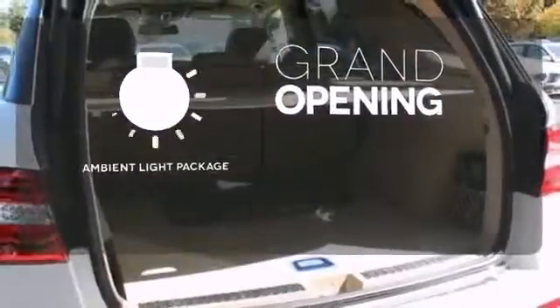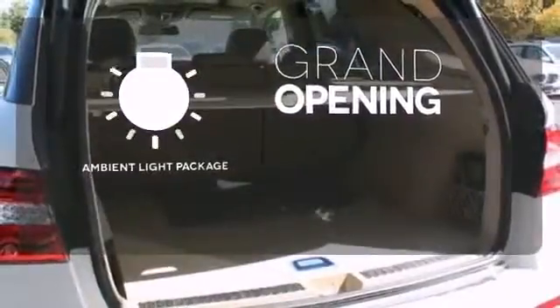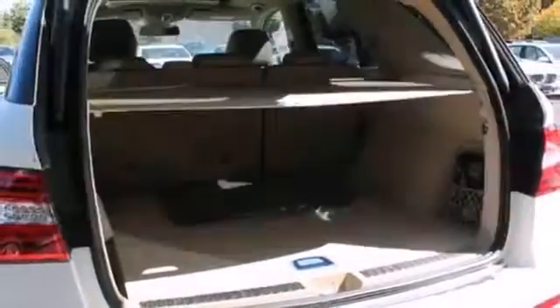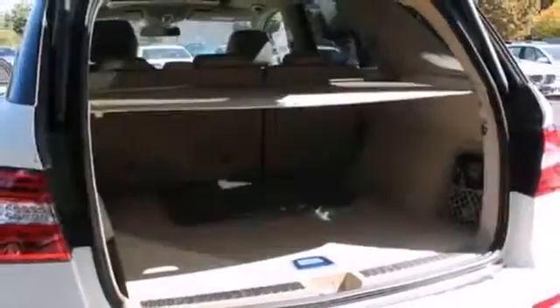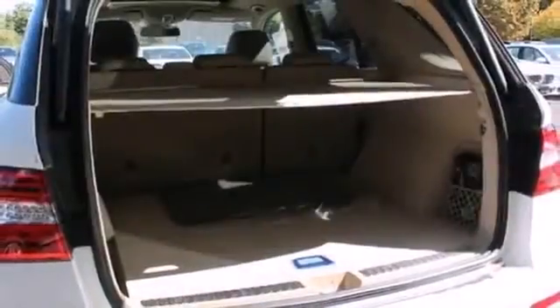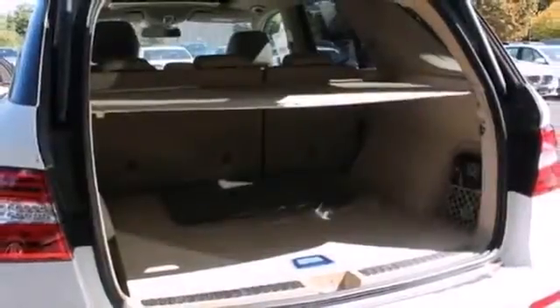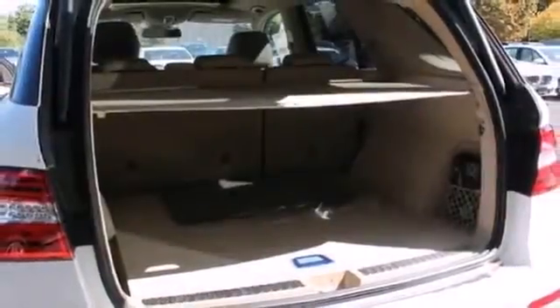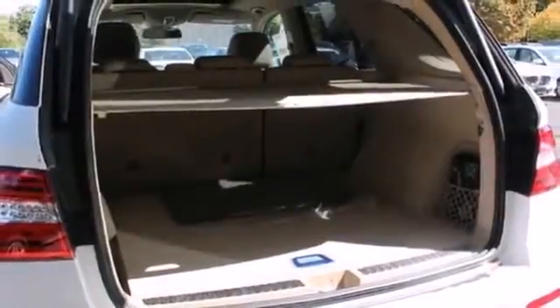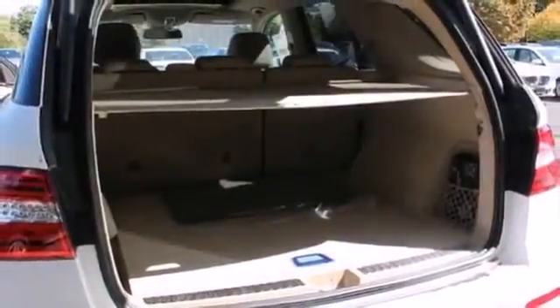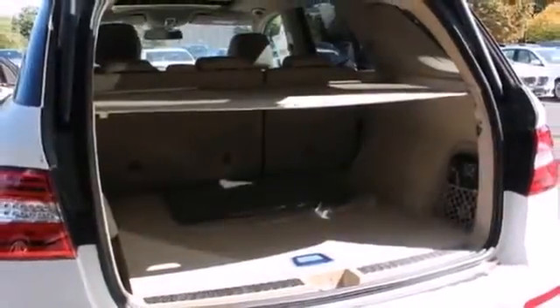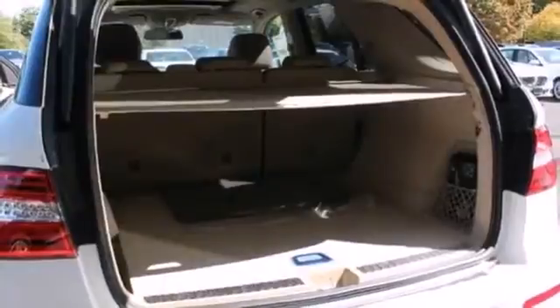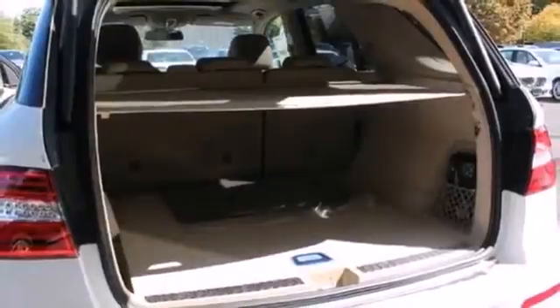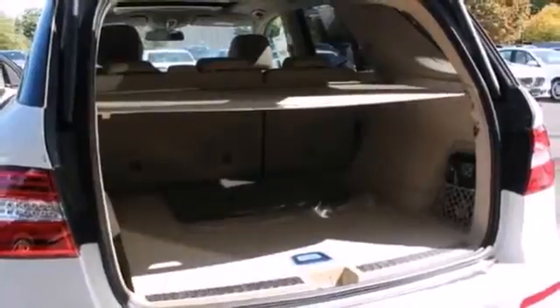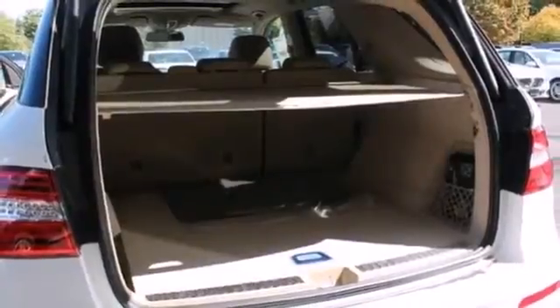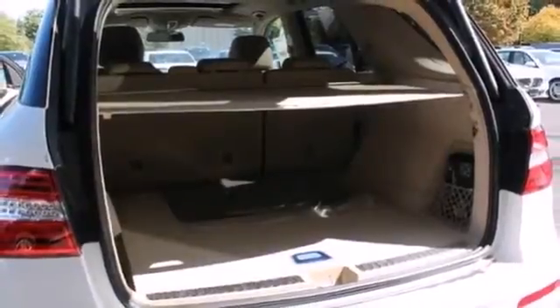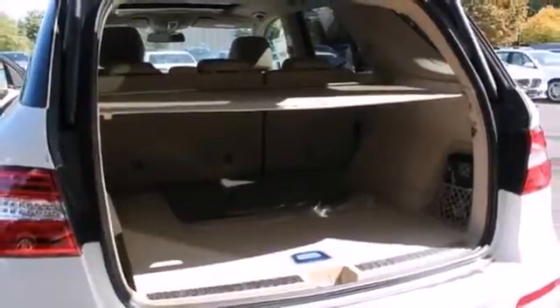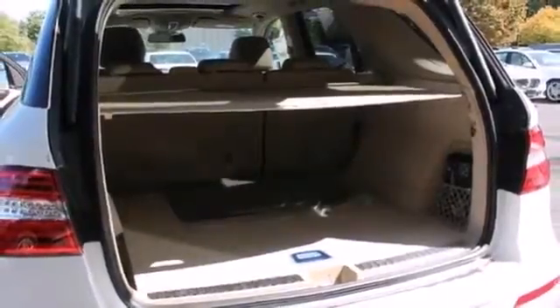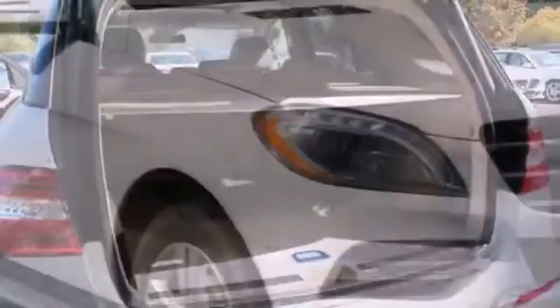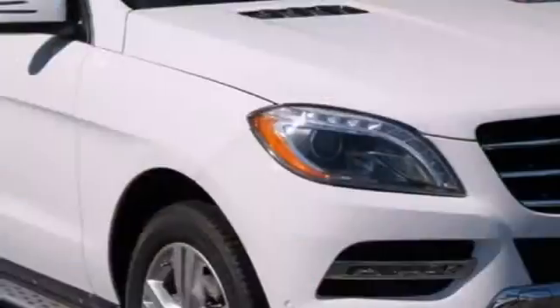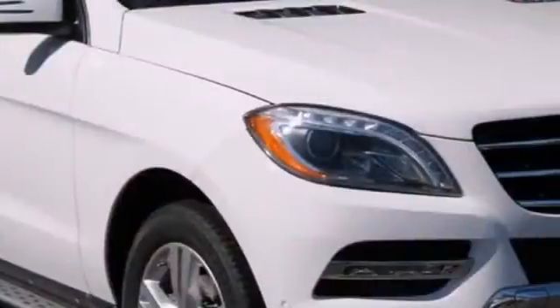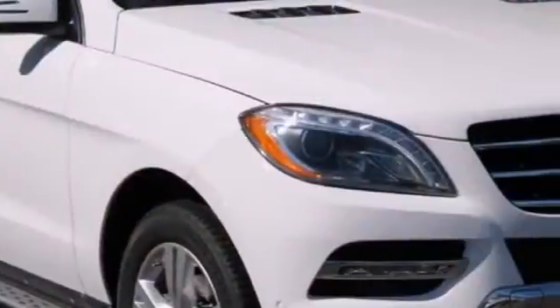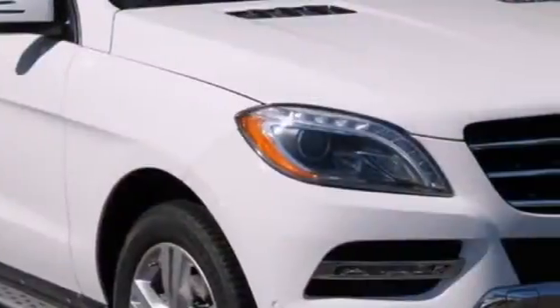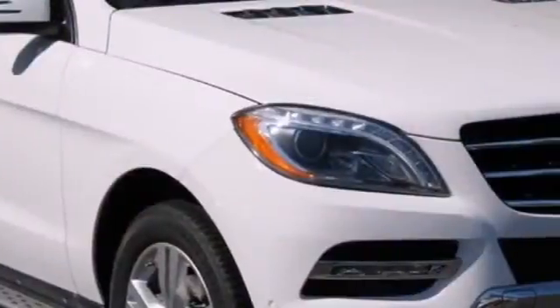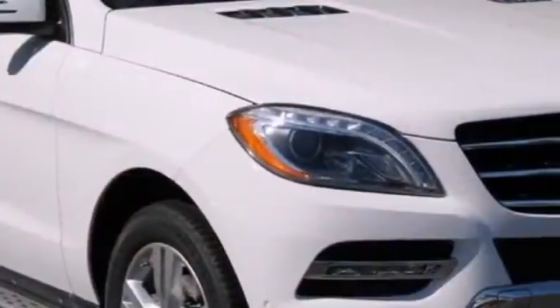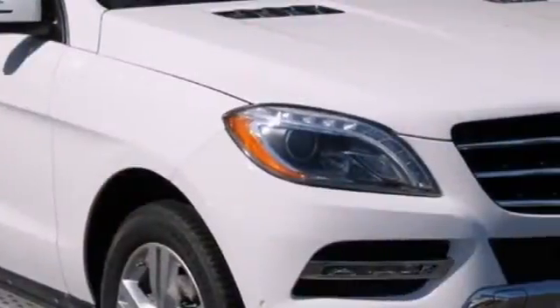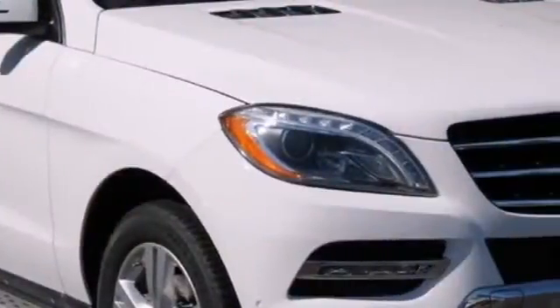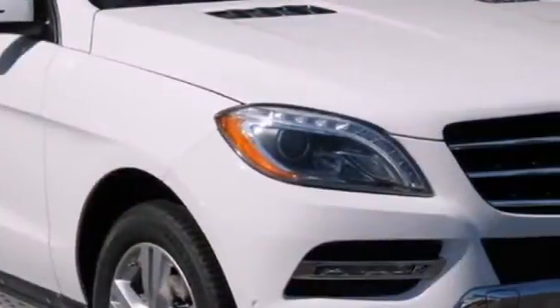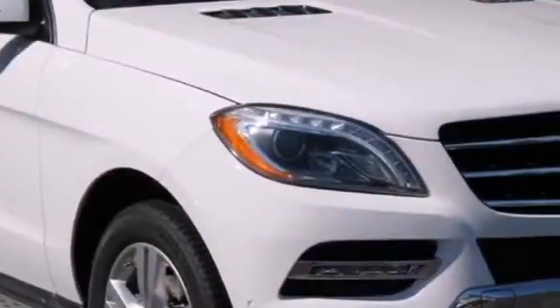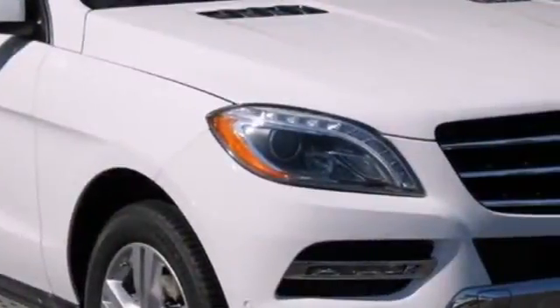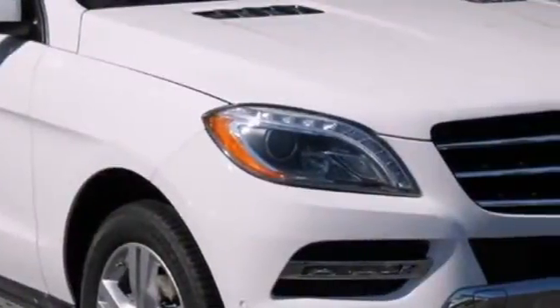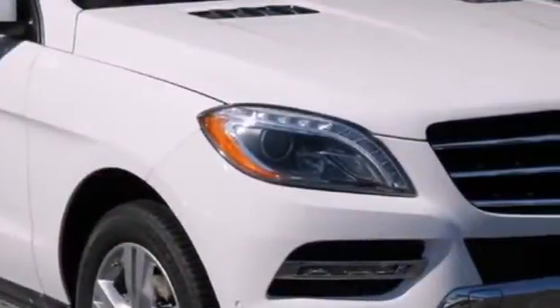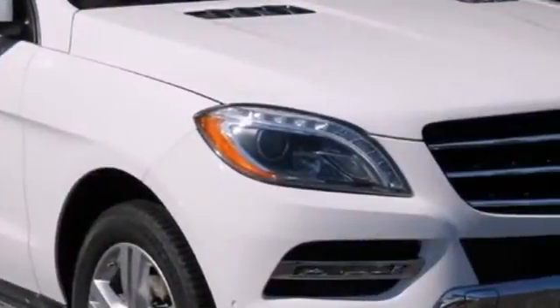This versatile M-Class perfectly blends style and safety. See it for yourself today.